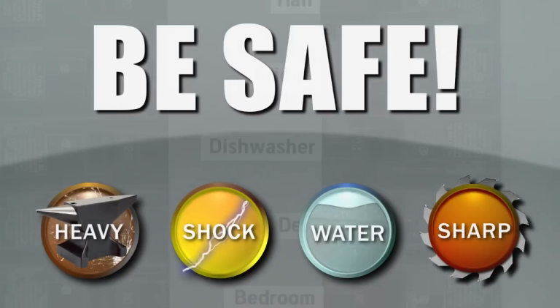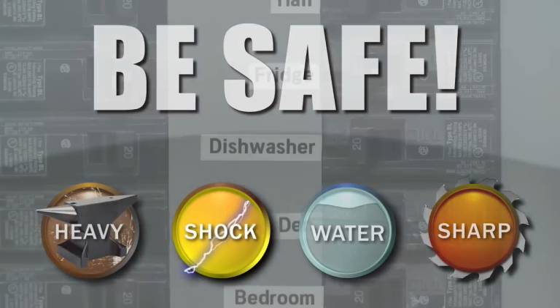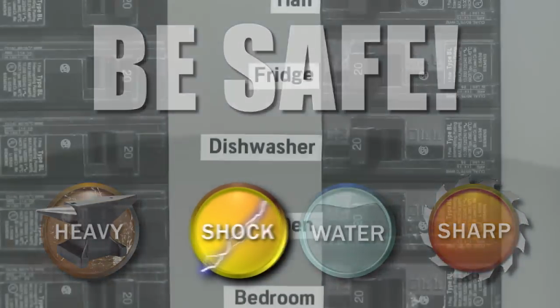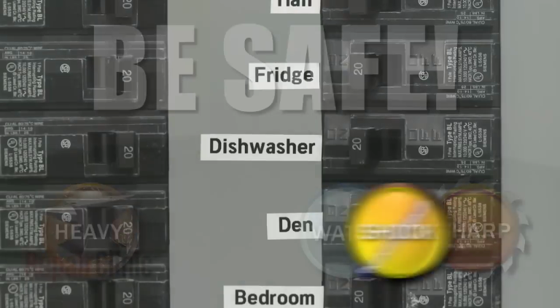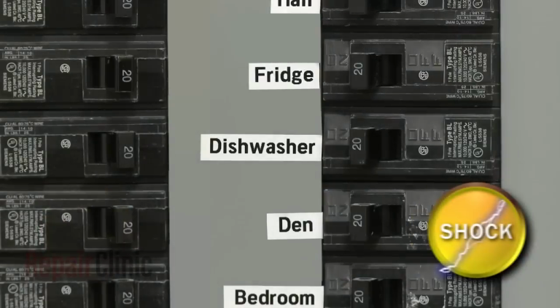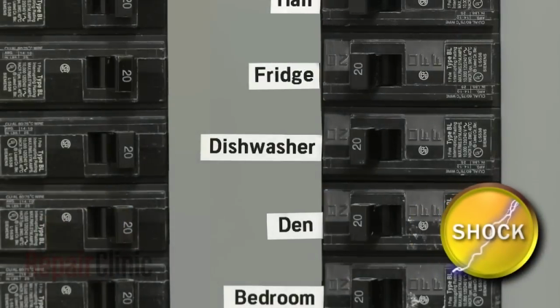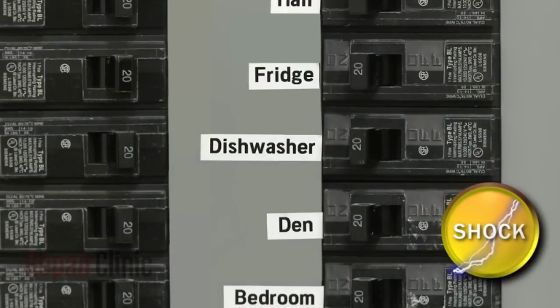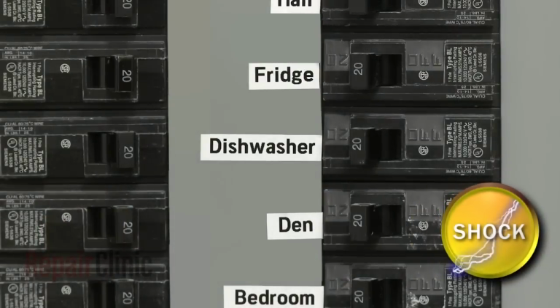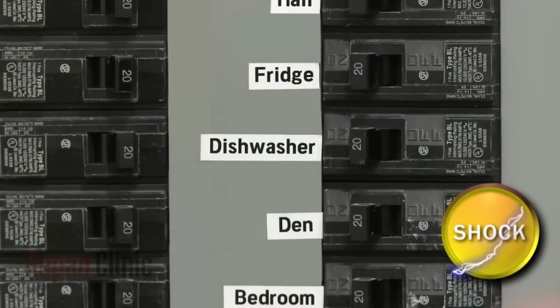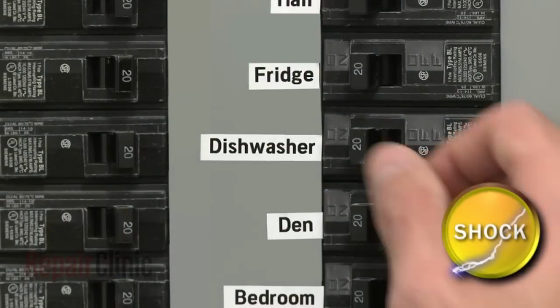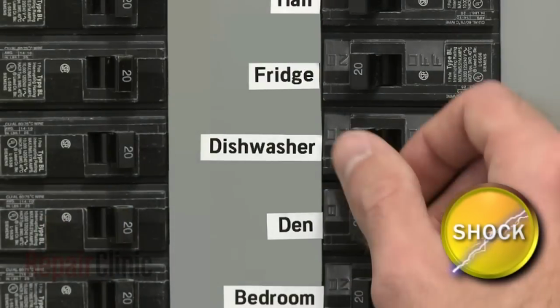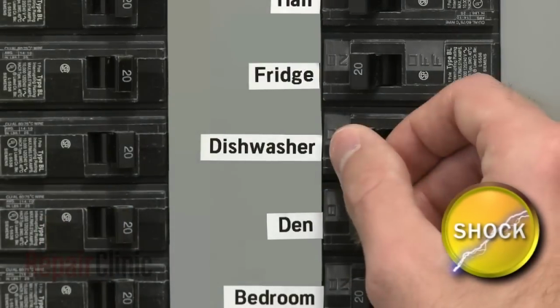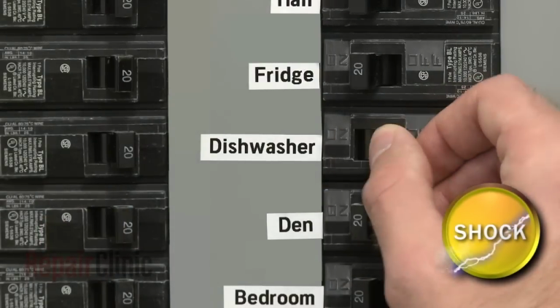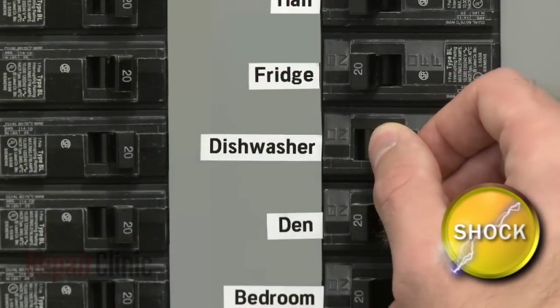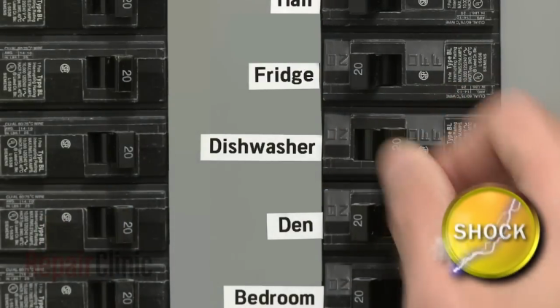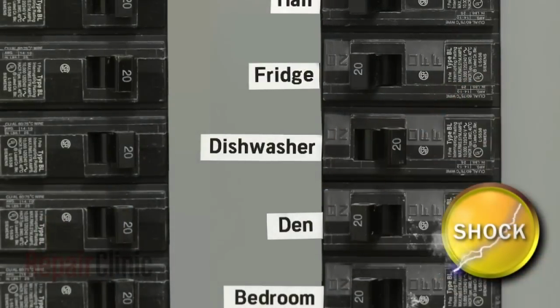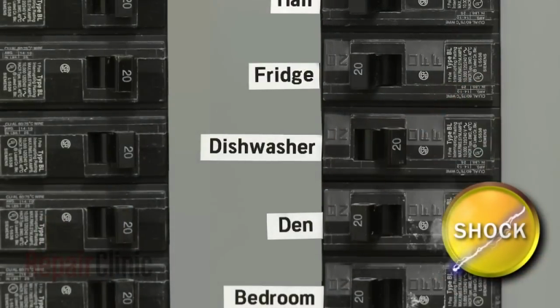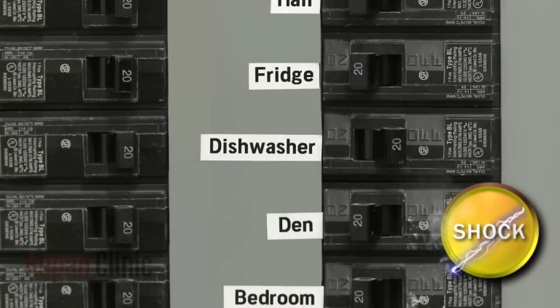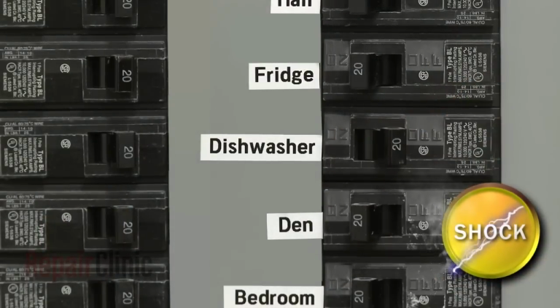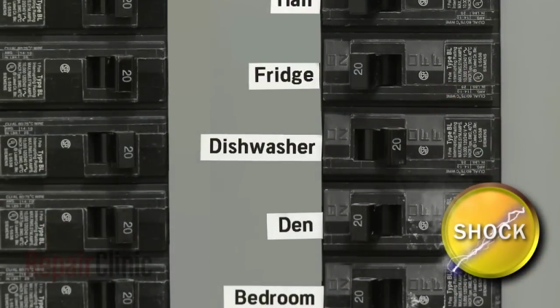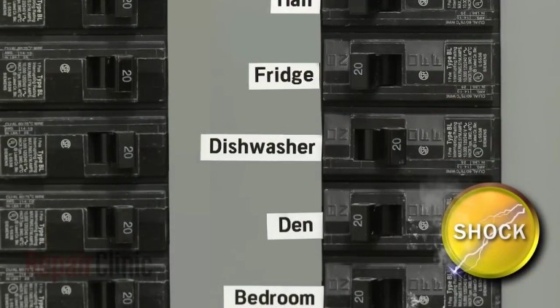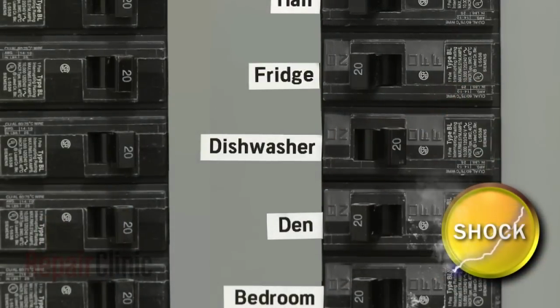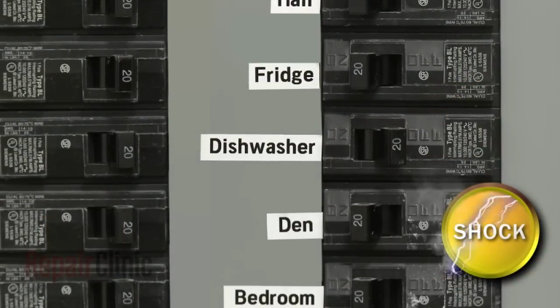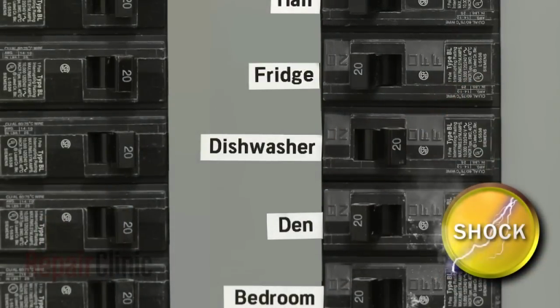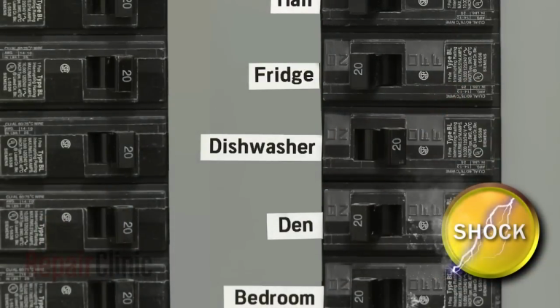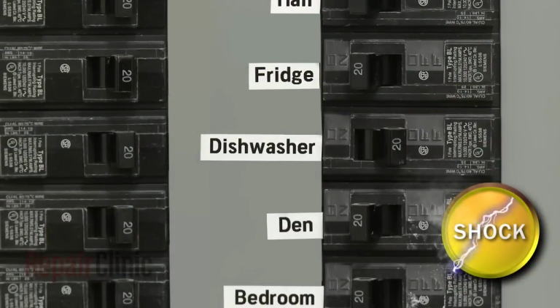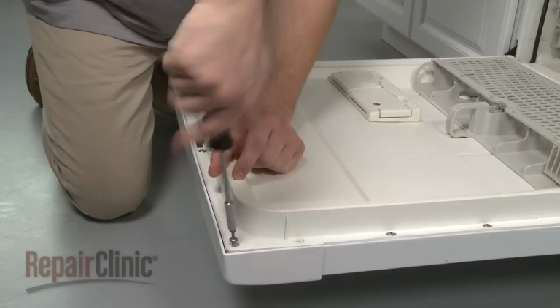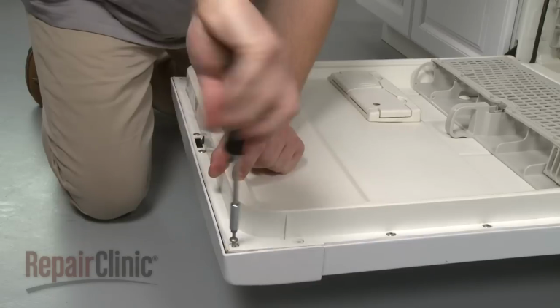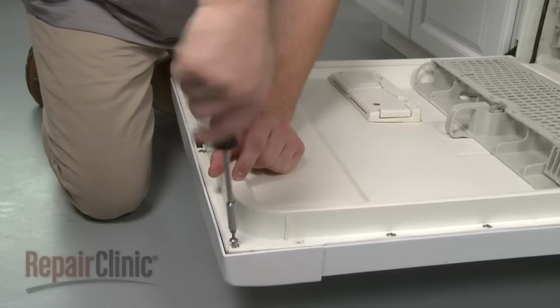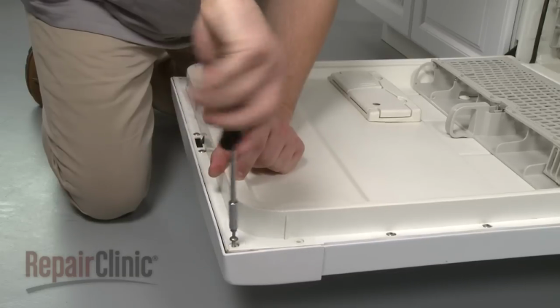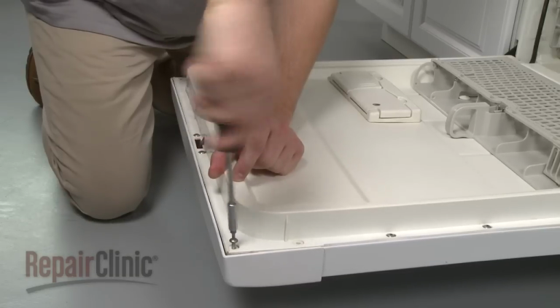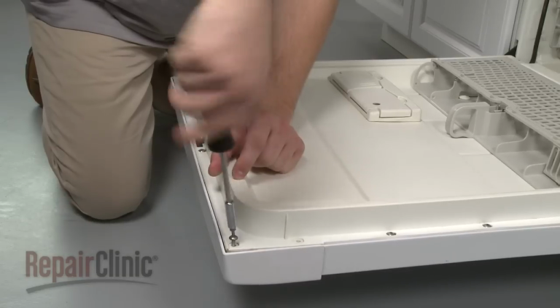Before you begin, be sure you turn off the power supply to your dishwasher. With the power off, your first step is to remove the screws securing the control panel and pull the panel off.